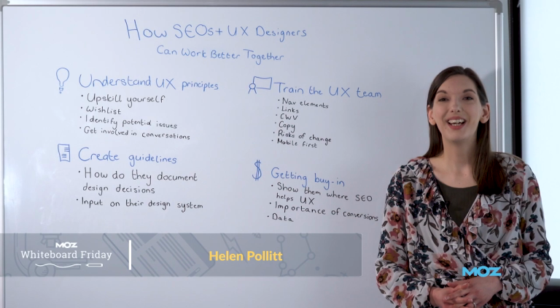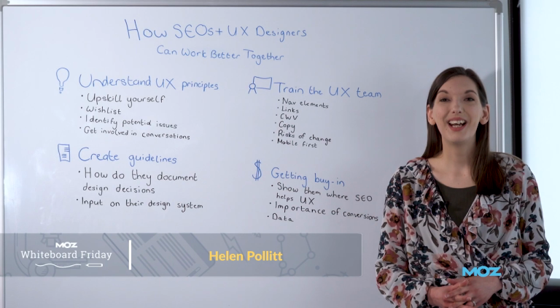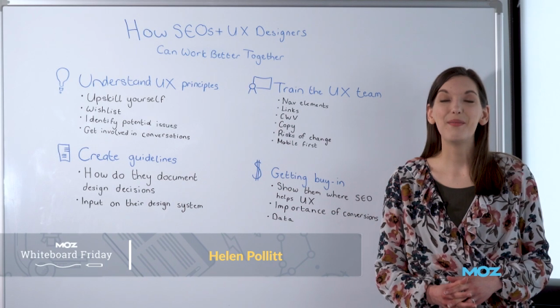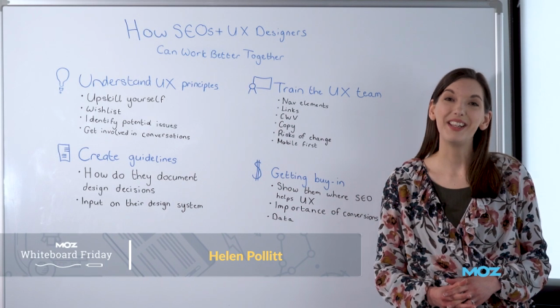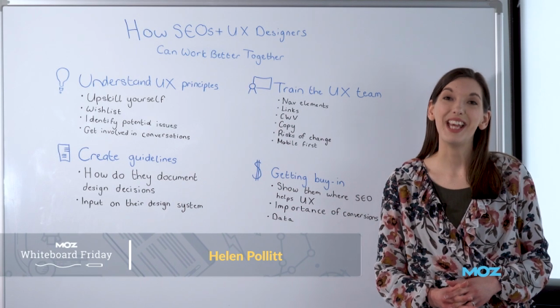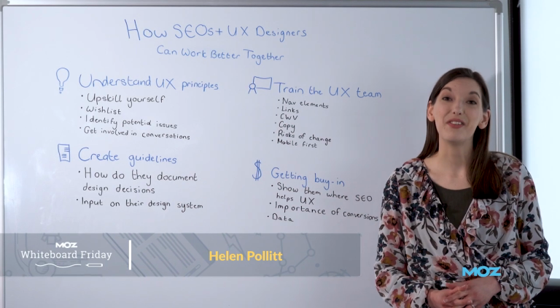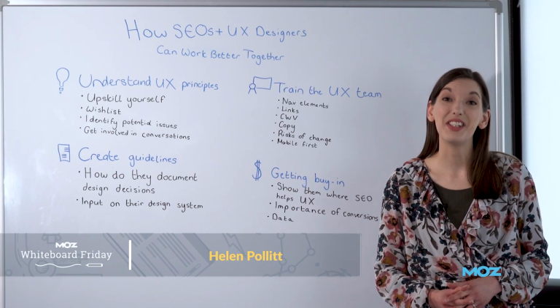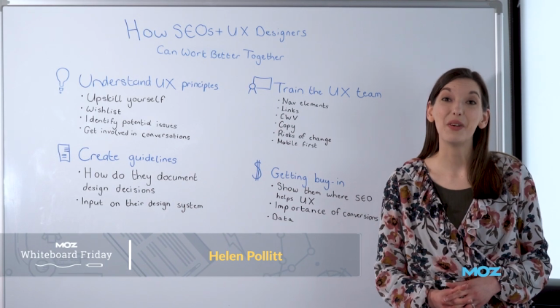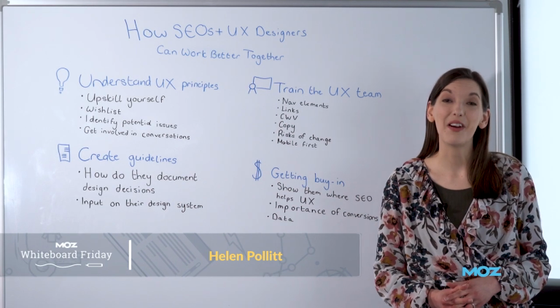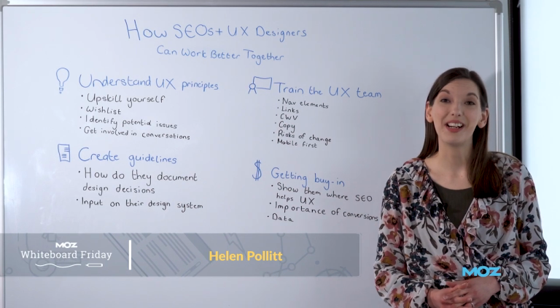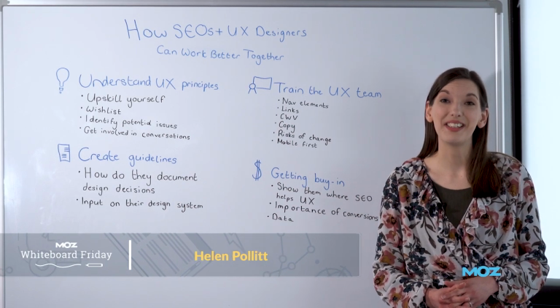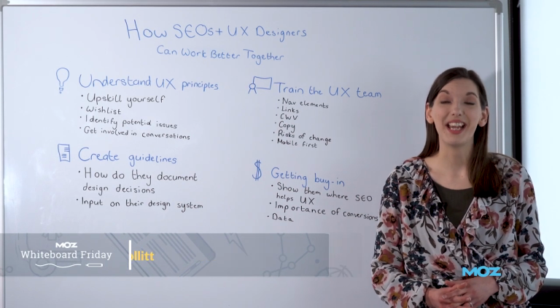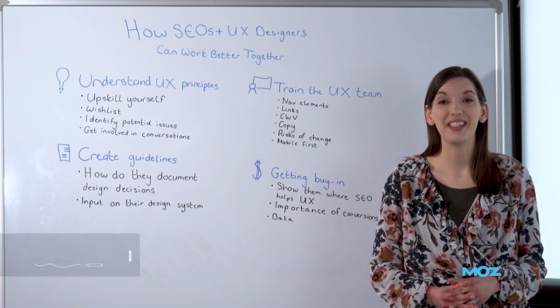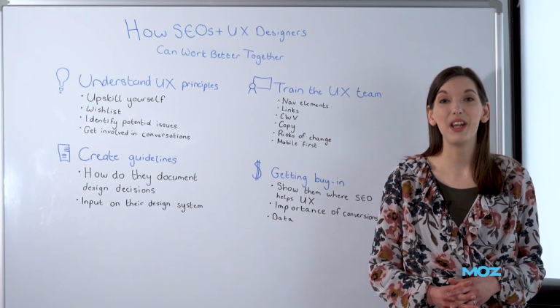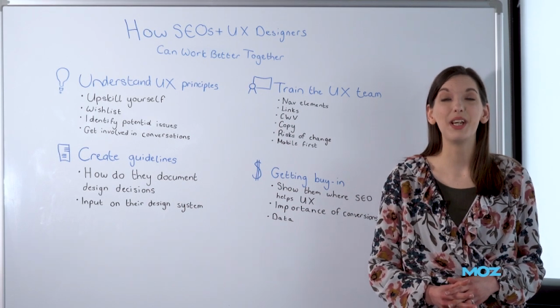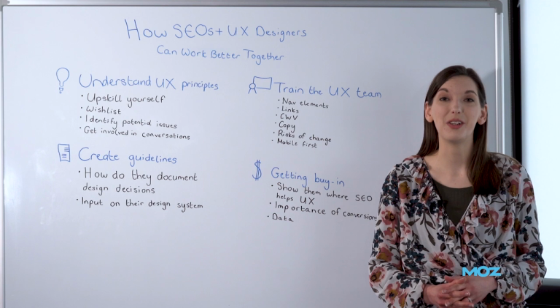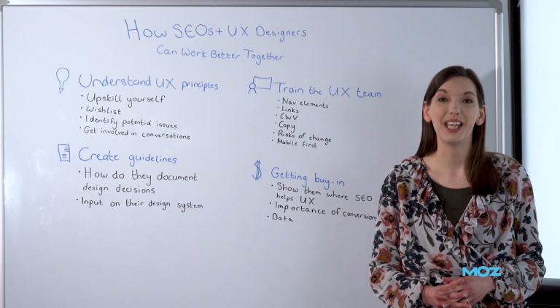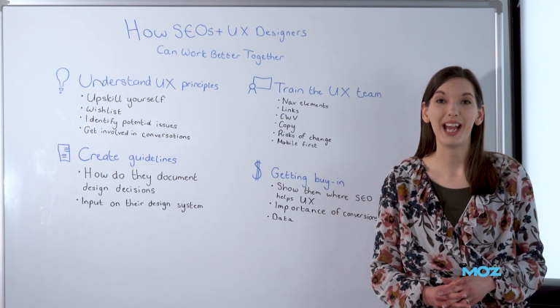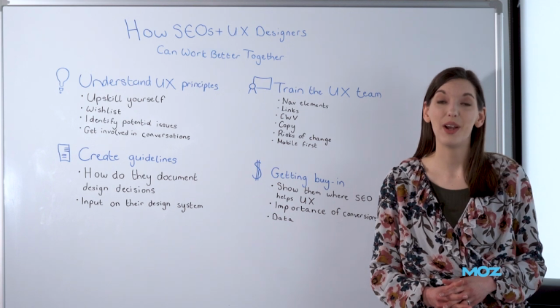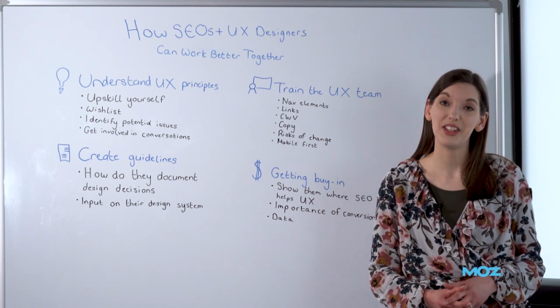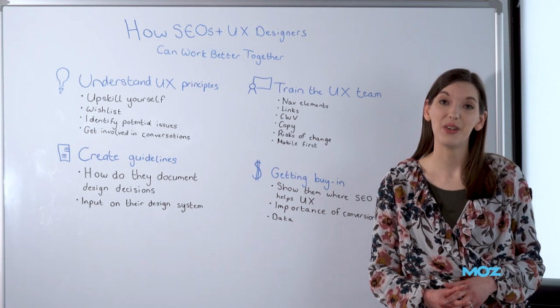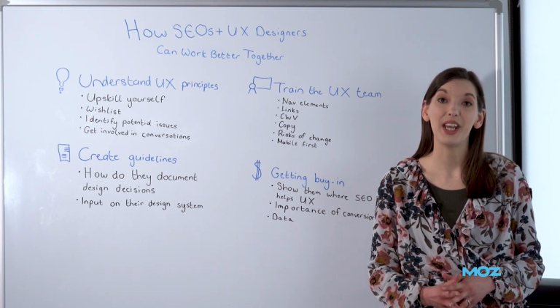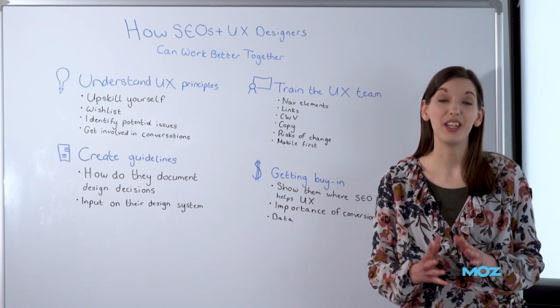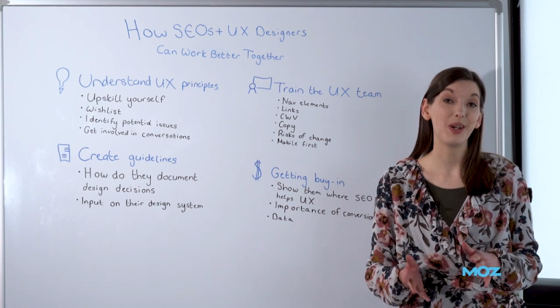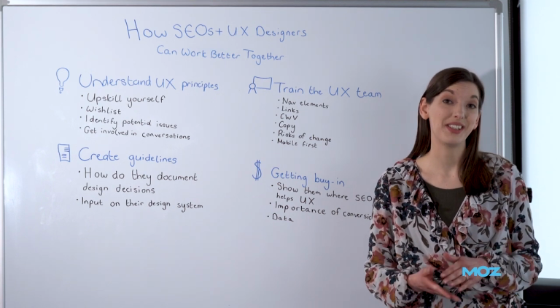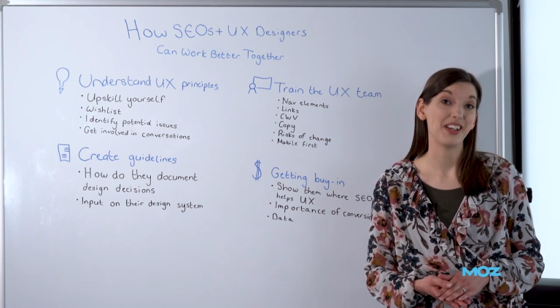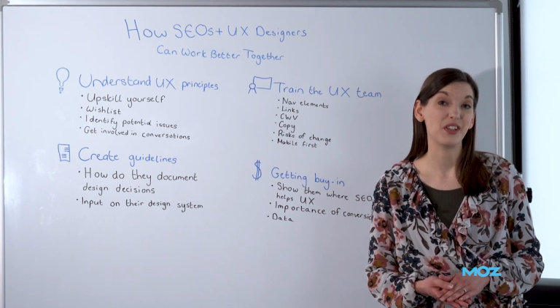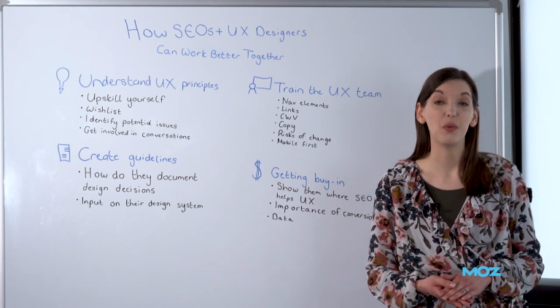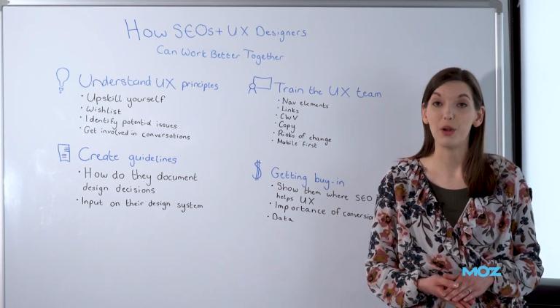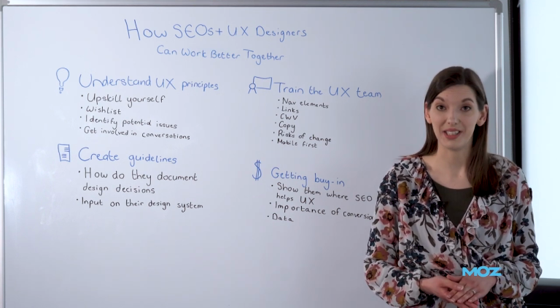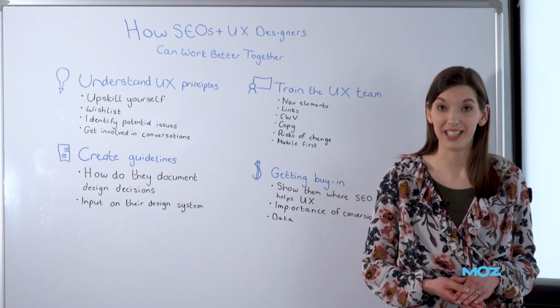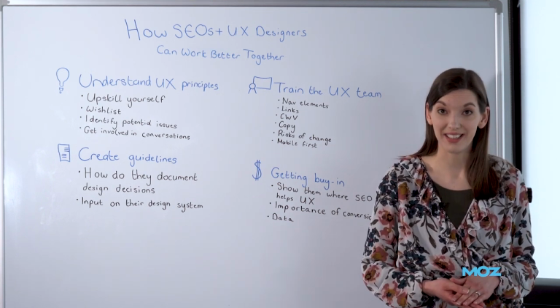Hi, I'm Helen, Head of SEO at Car and Classic, and today we are looking at how SEOs and UX designers can work better together.